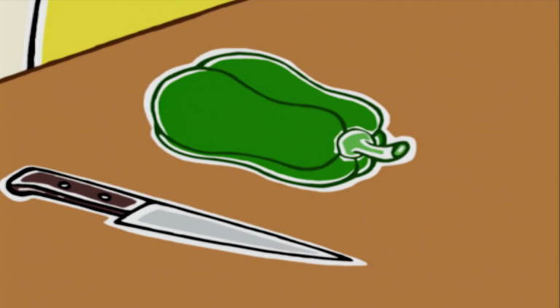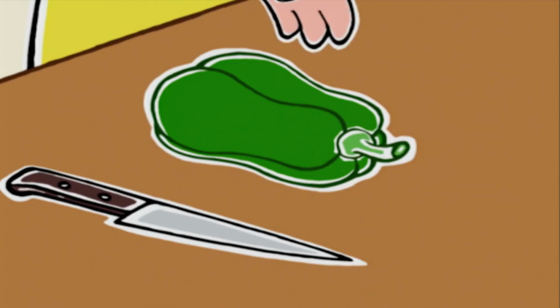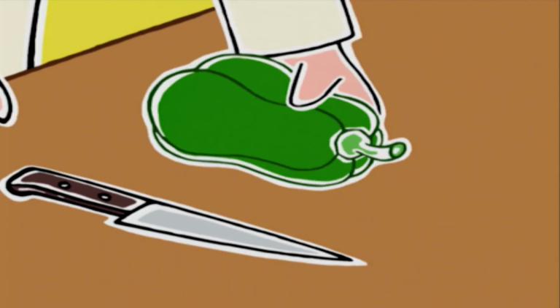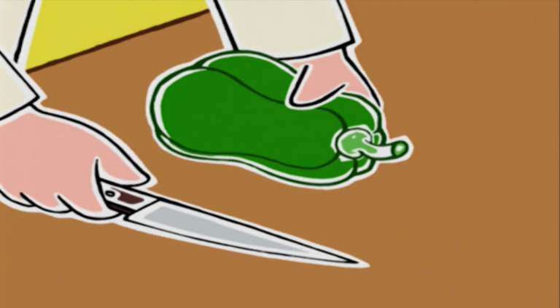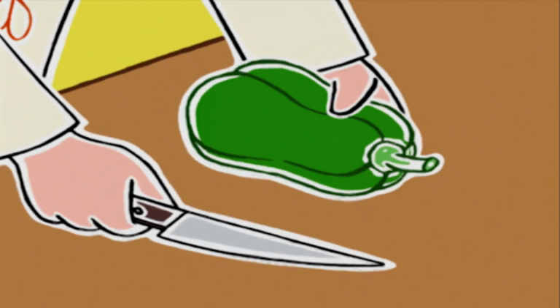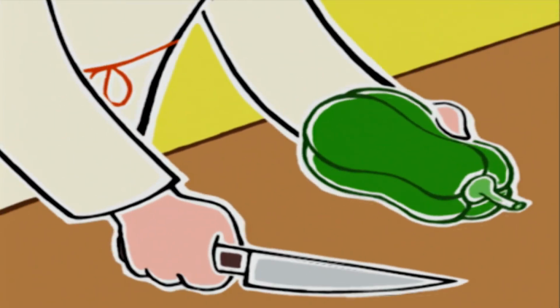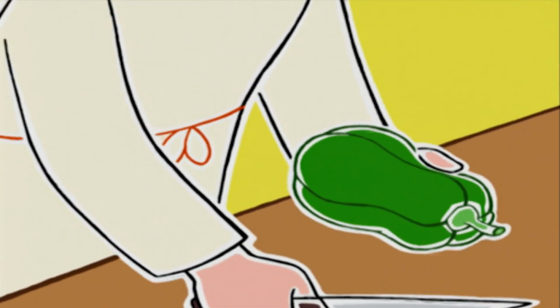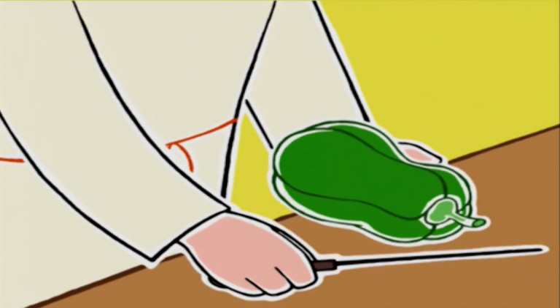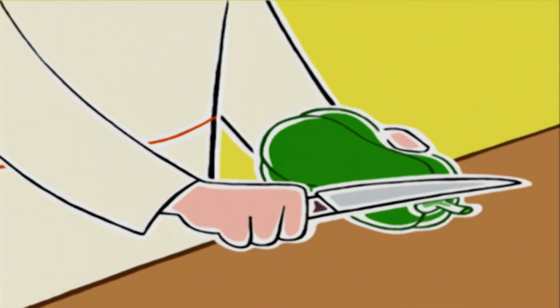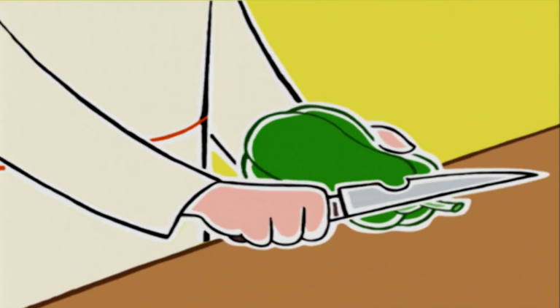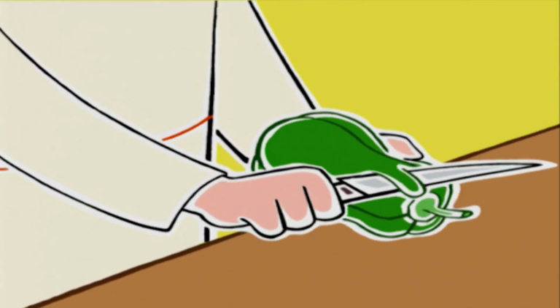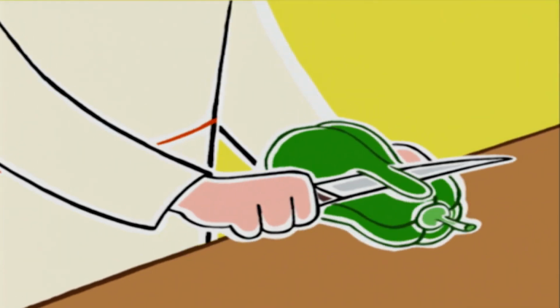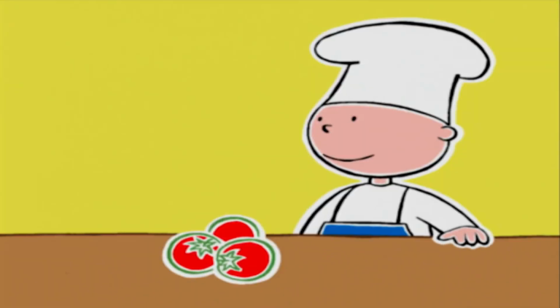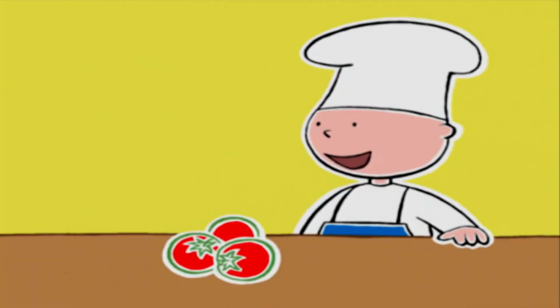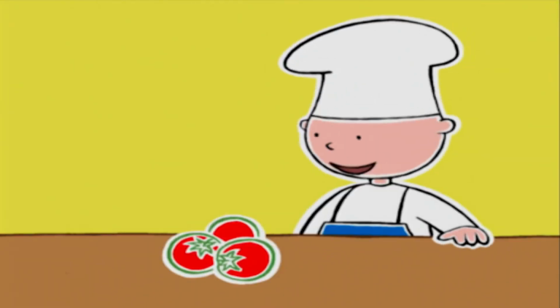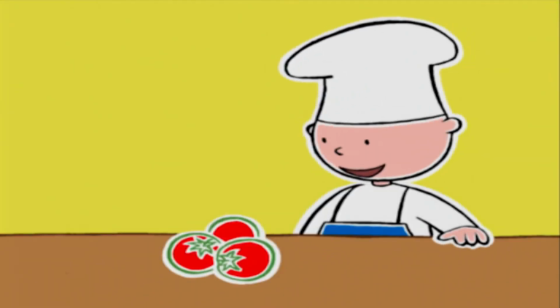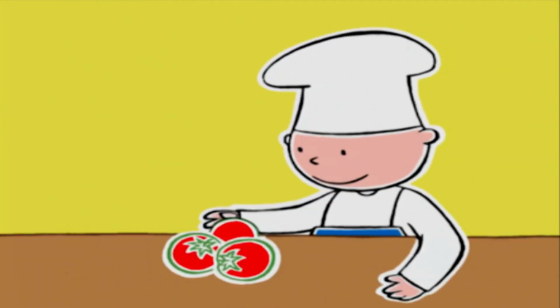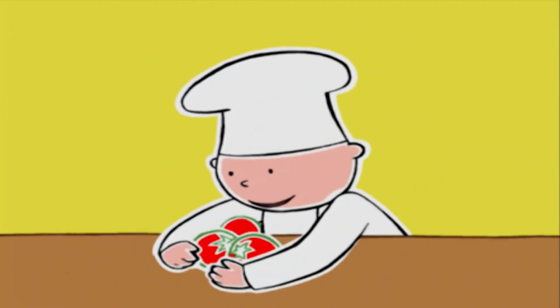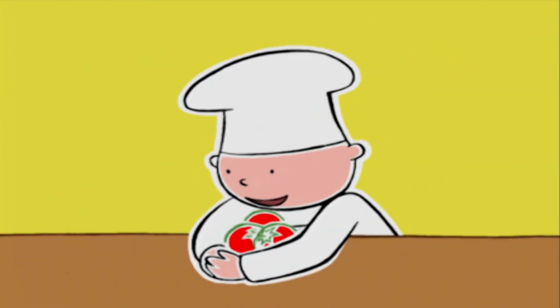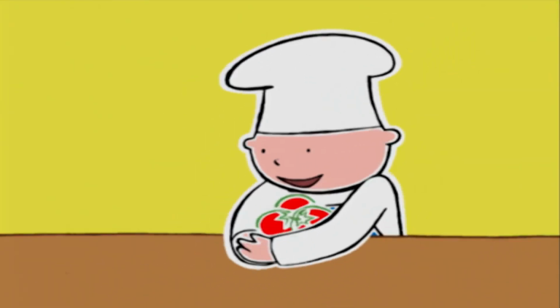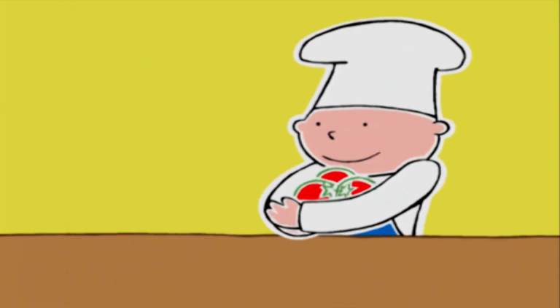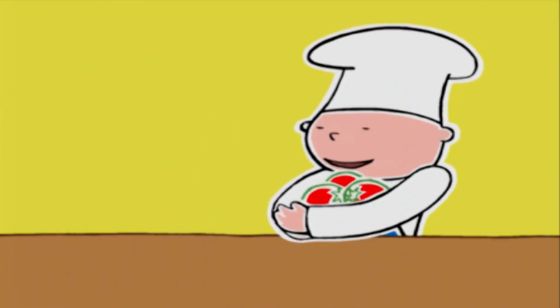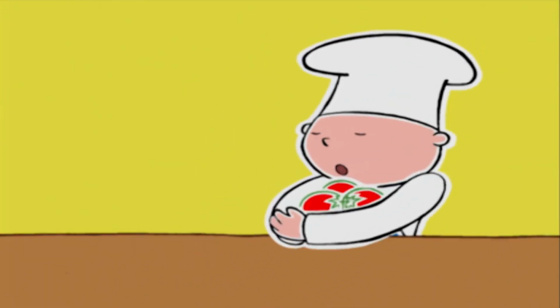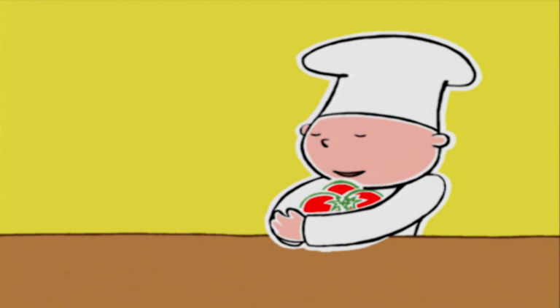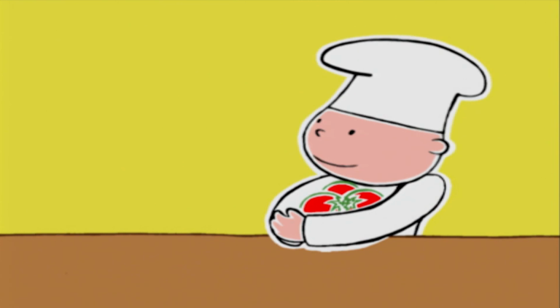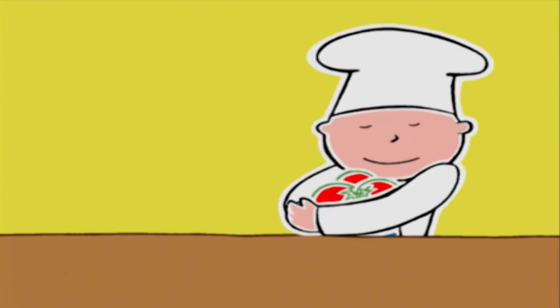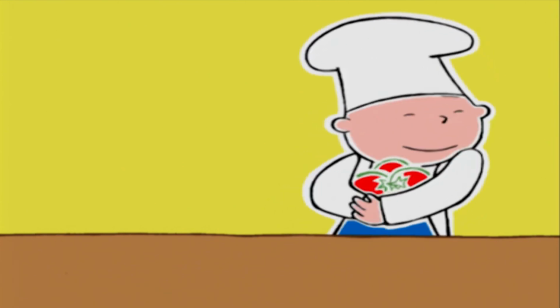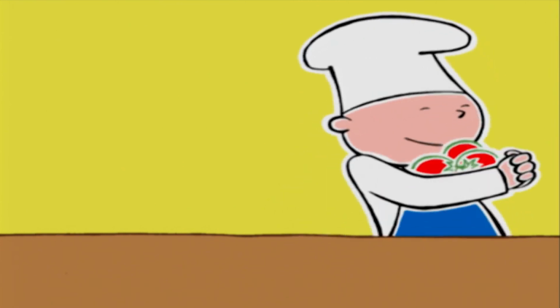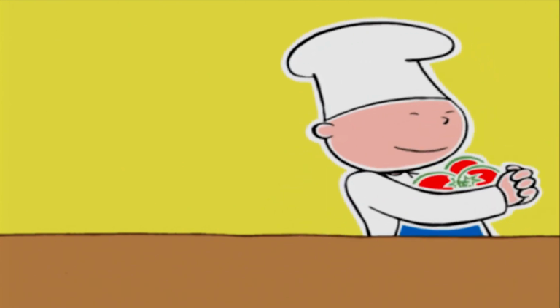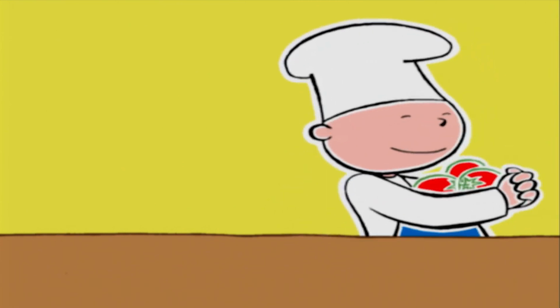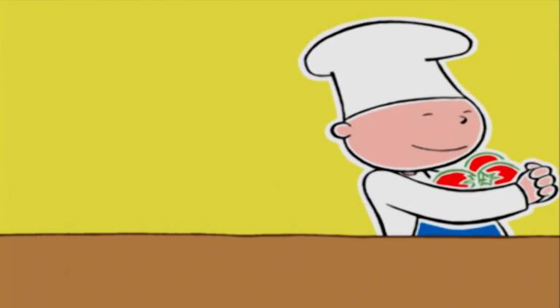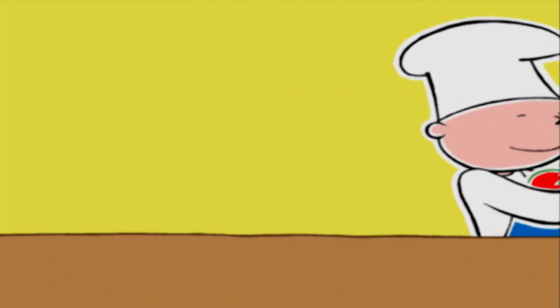On va la mettre tout de suite à chauffer. Et en attendant que l'eau bouille, on épluche le poivron. Je préfère m'en occuper à cause du couteau. Et moi, je lave les tomates, je peux ?